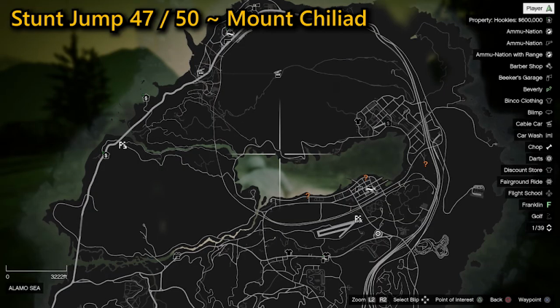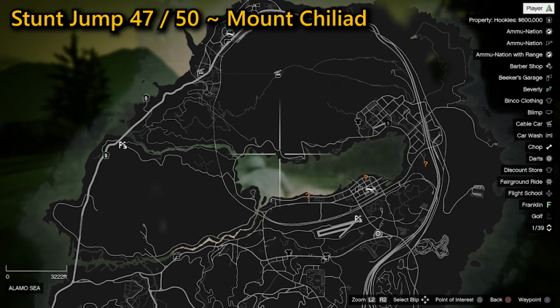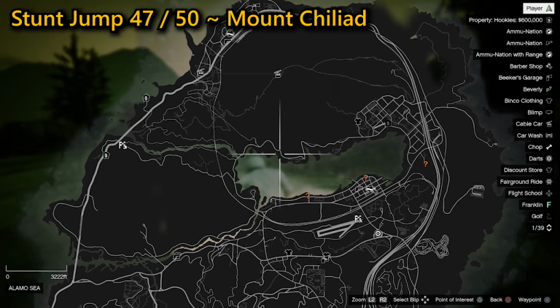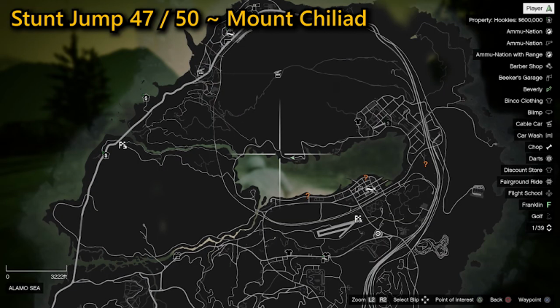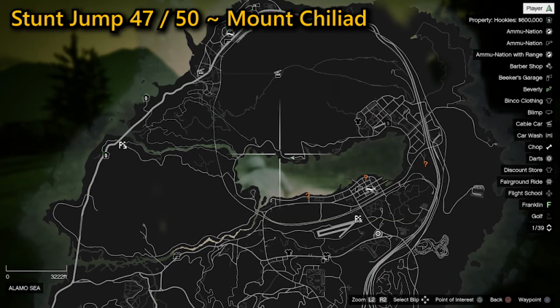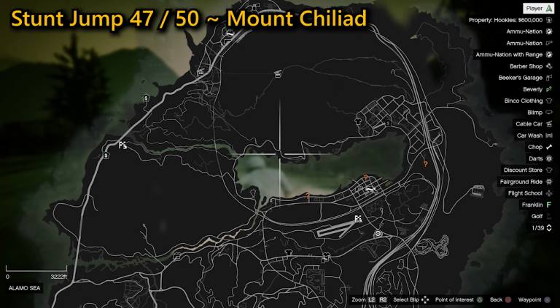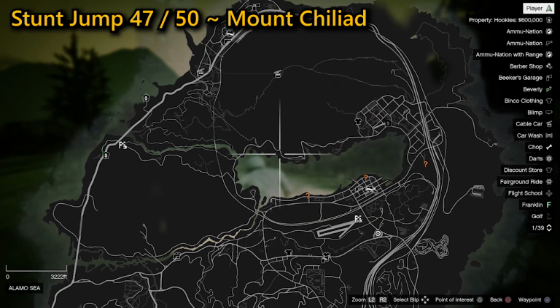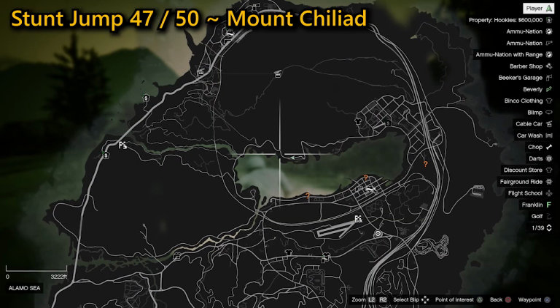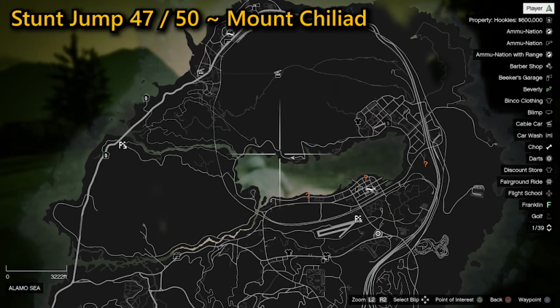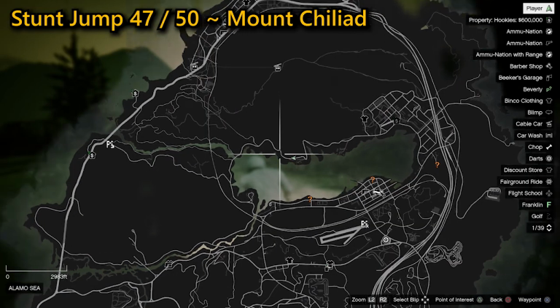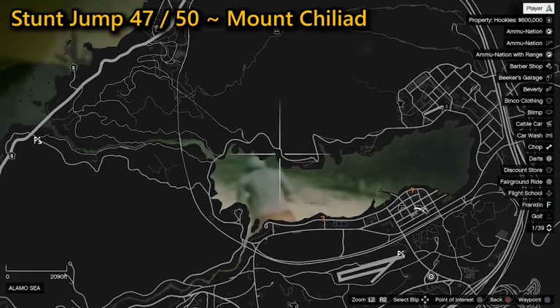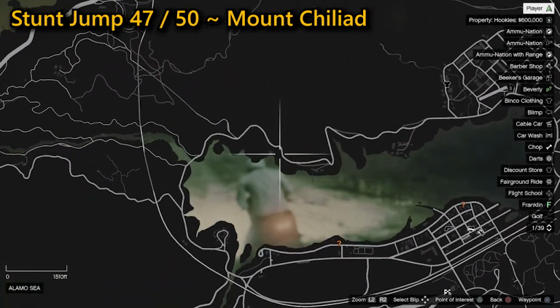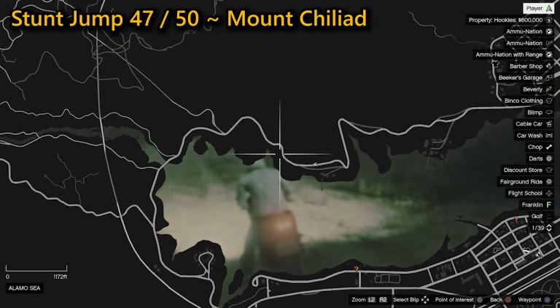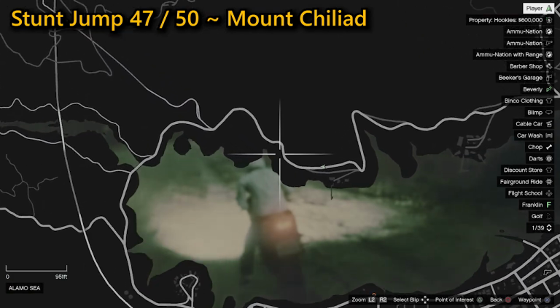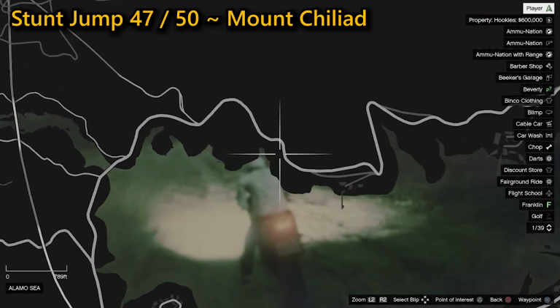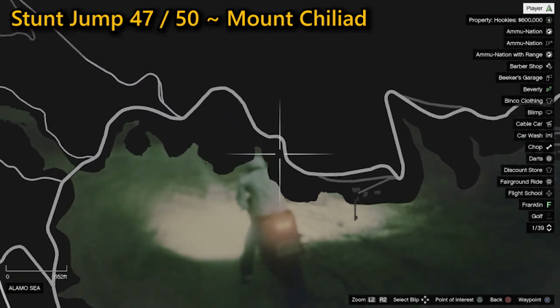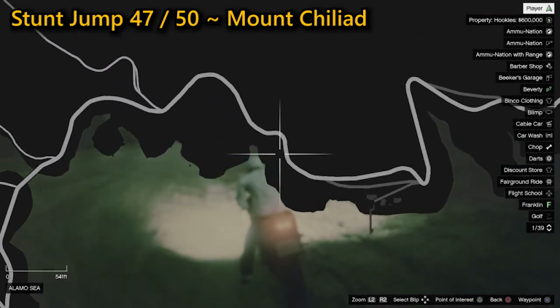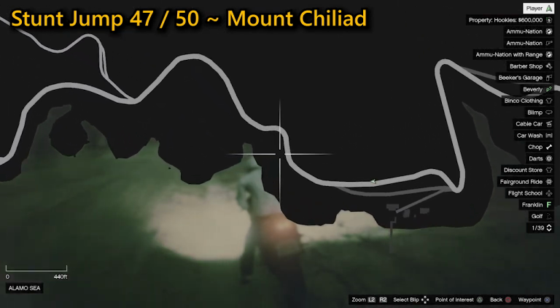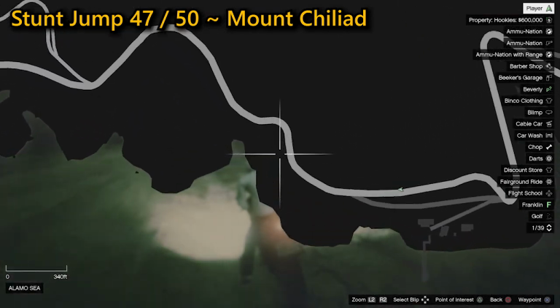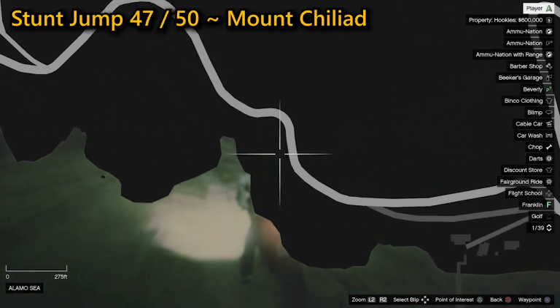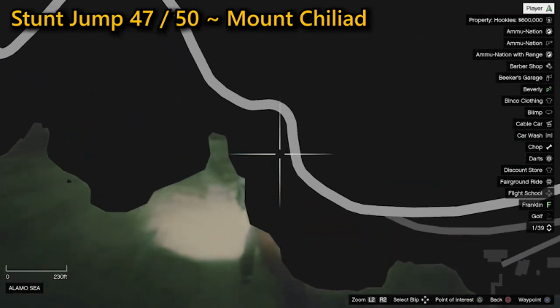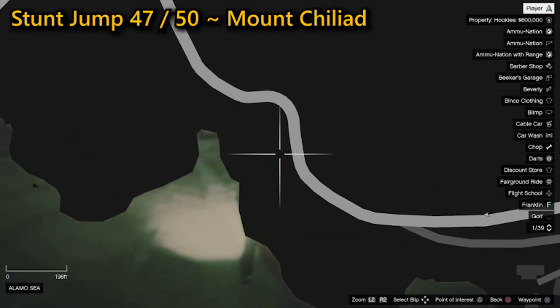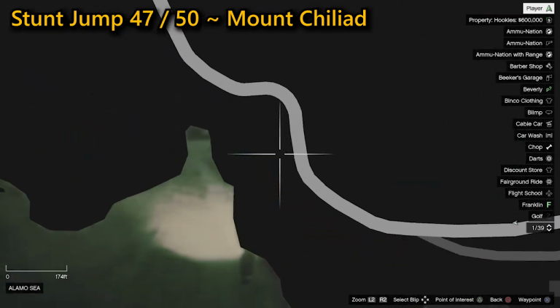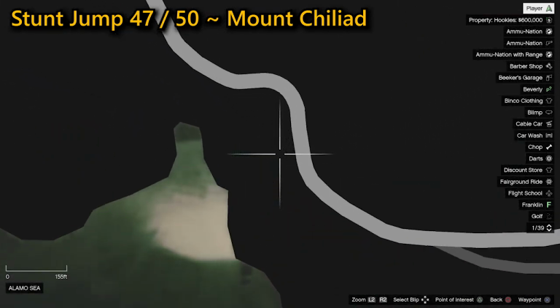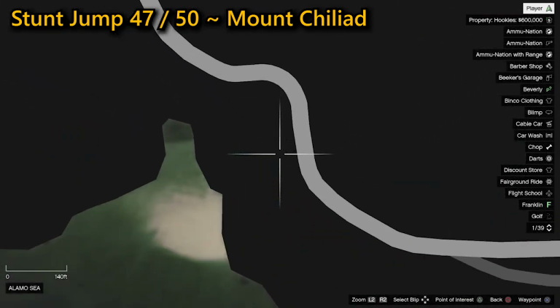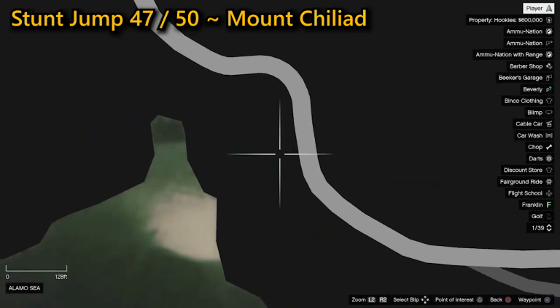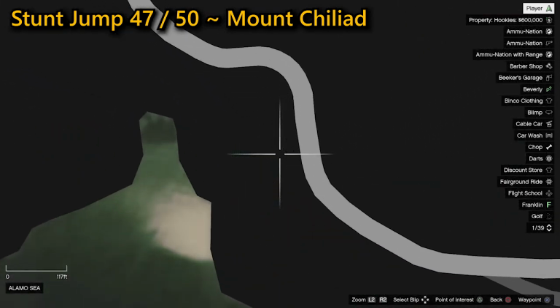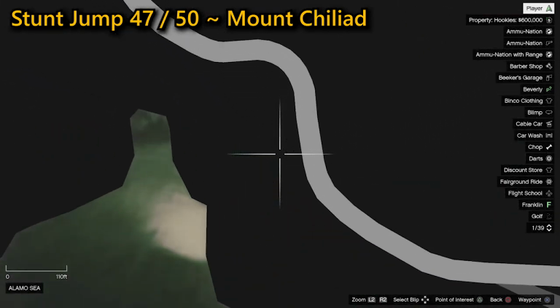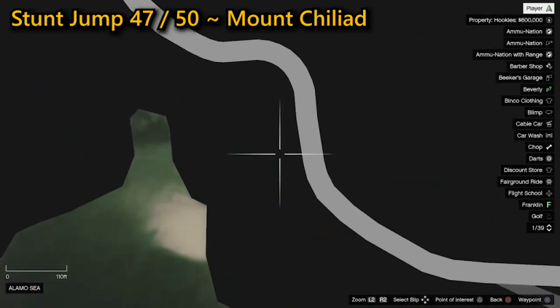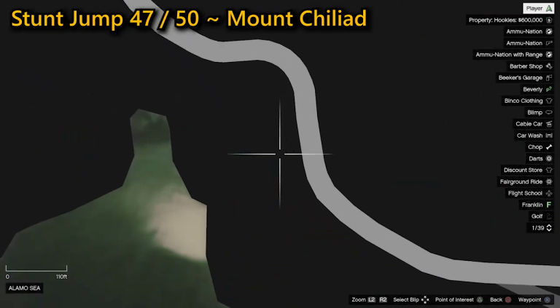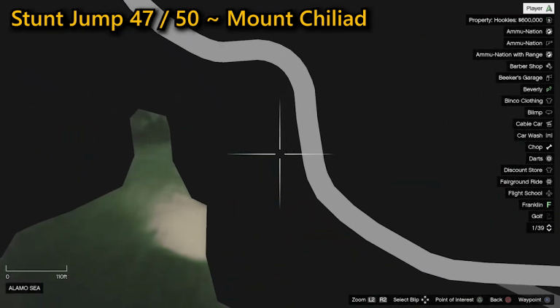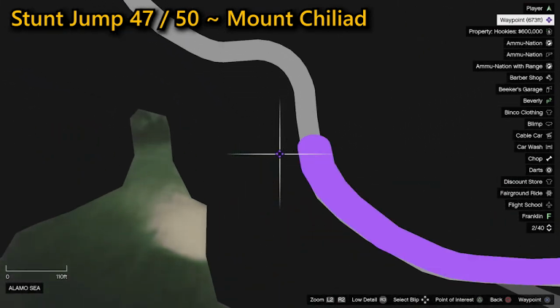The 47th stunt jump is found on Mount Chiliad. You need to get some decent speed, staying left to right, to clear the small gap and complete the stunt jump.